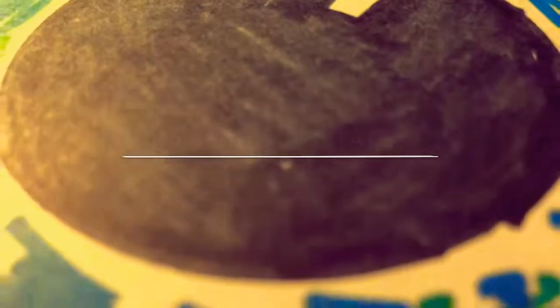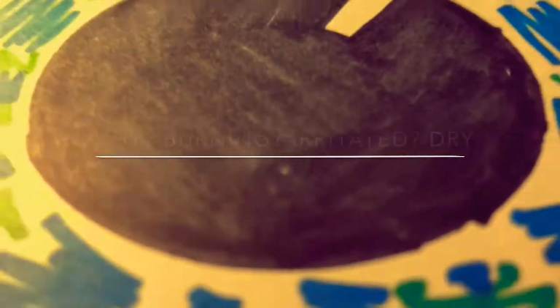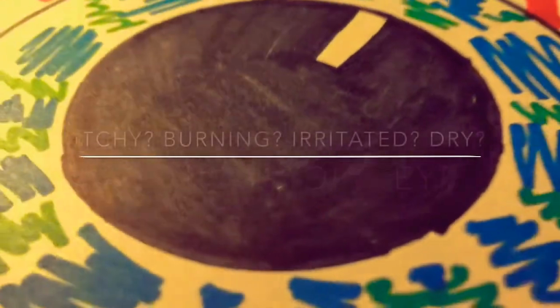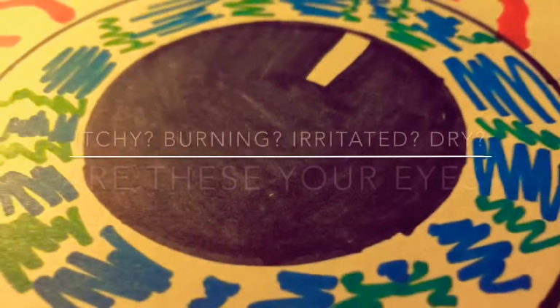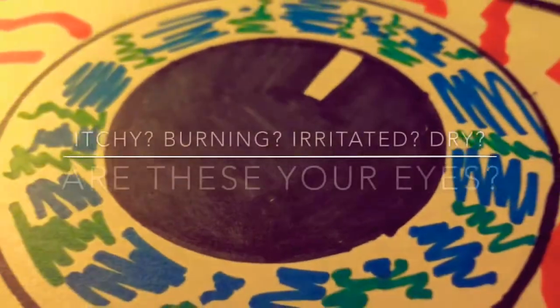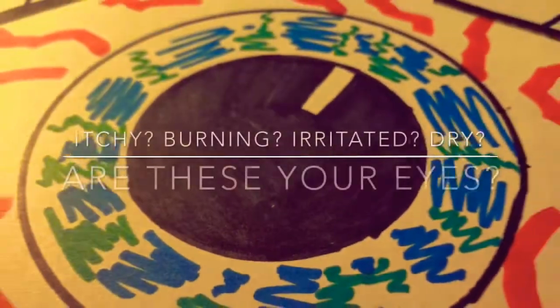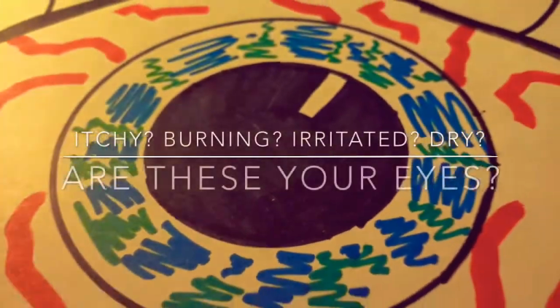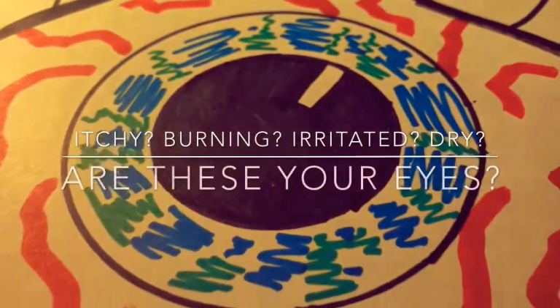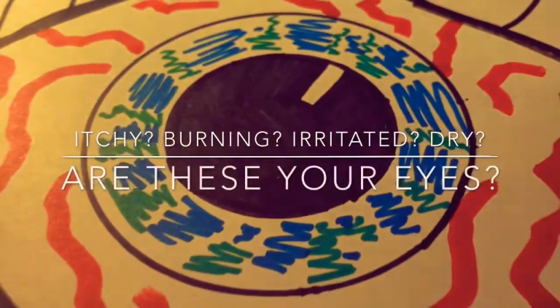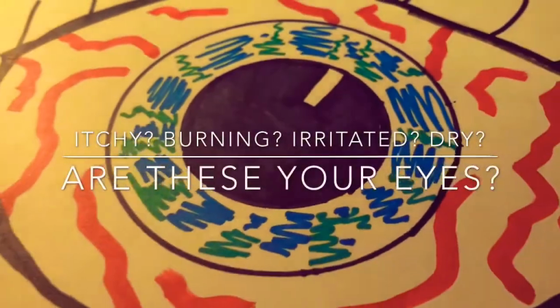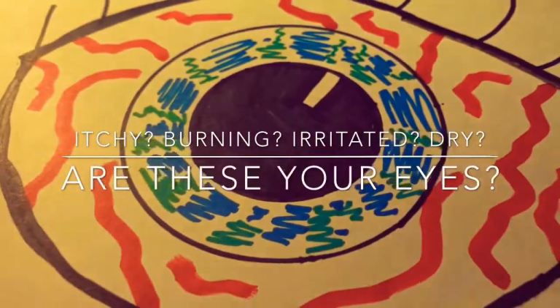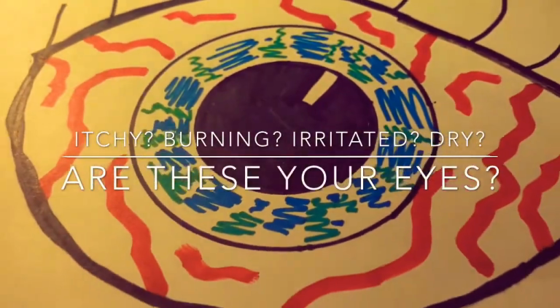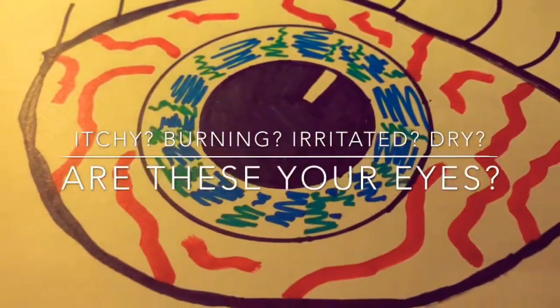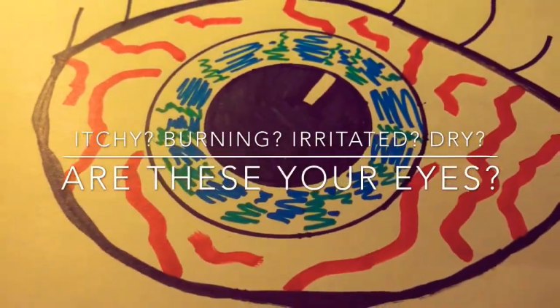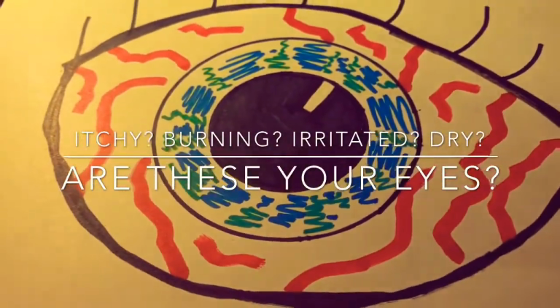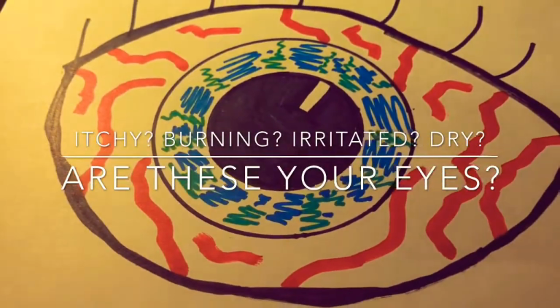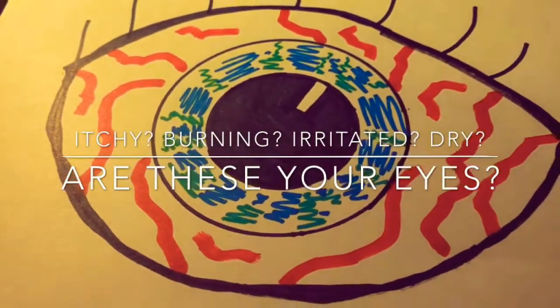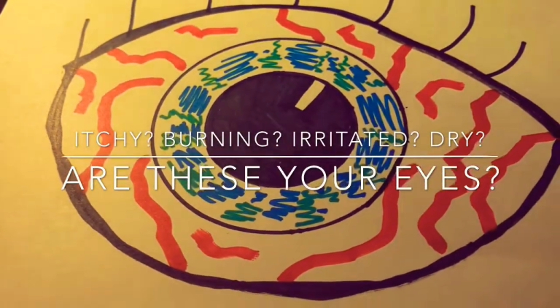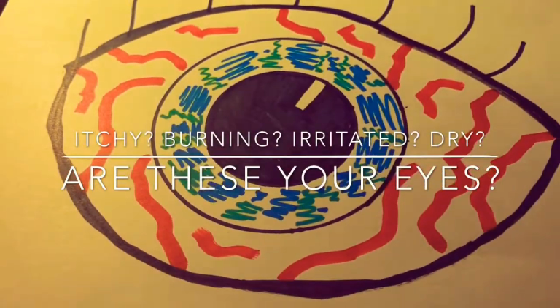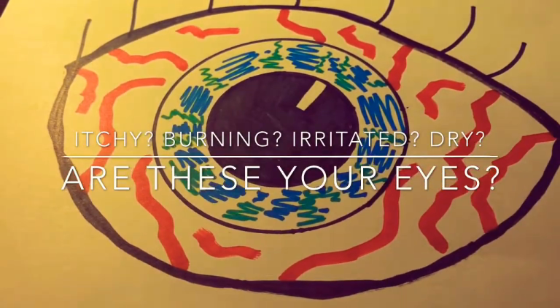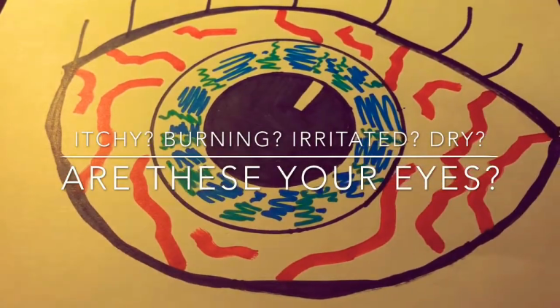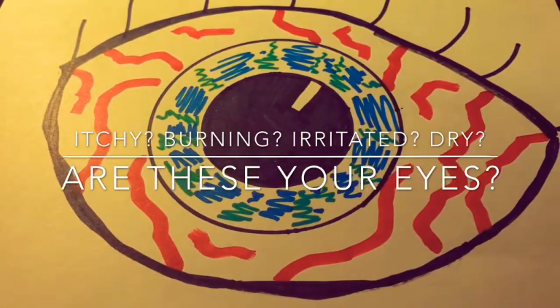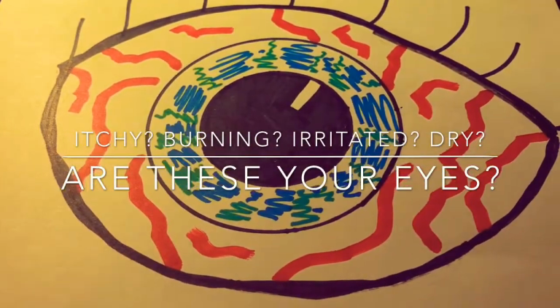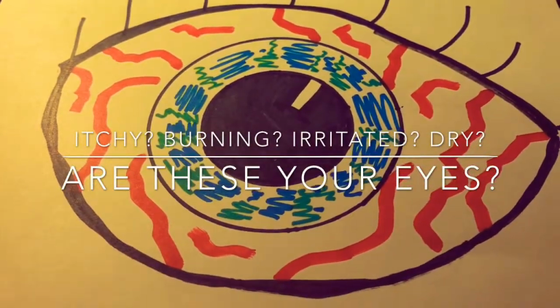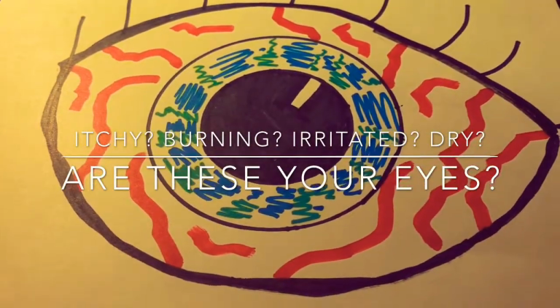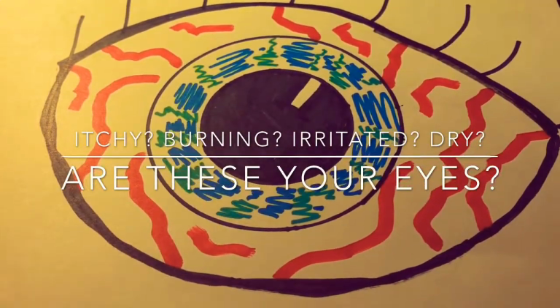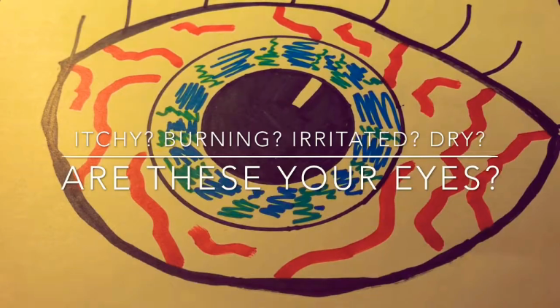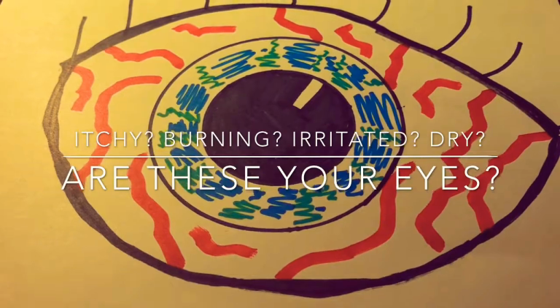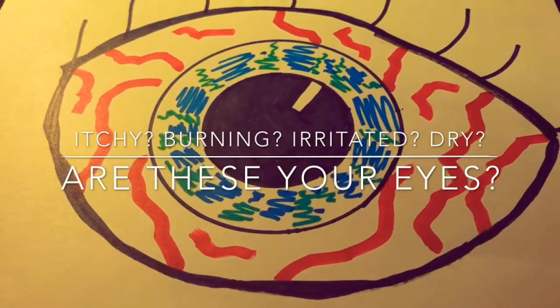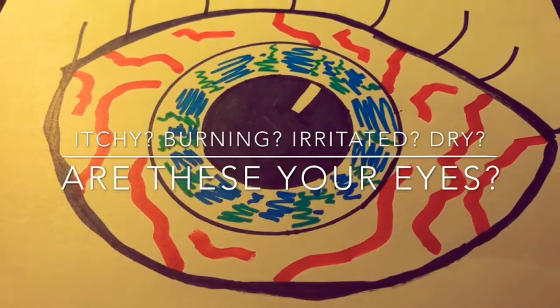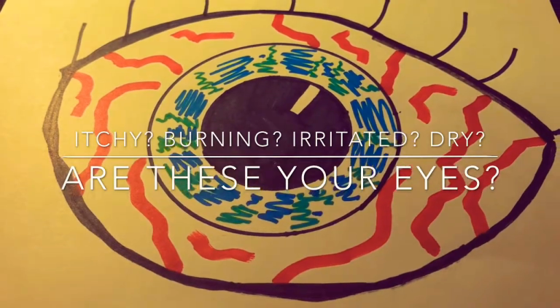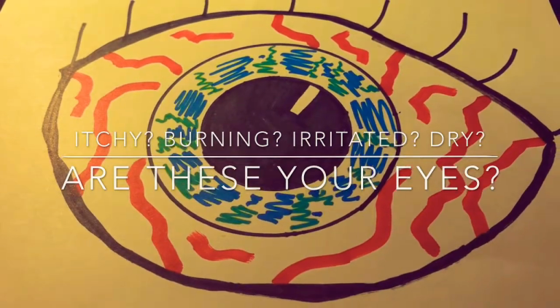Itchy? Burning? Irritated? Dry? Are these your eyes?